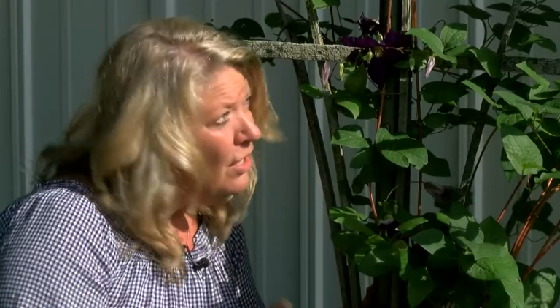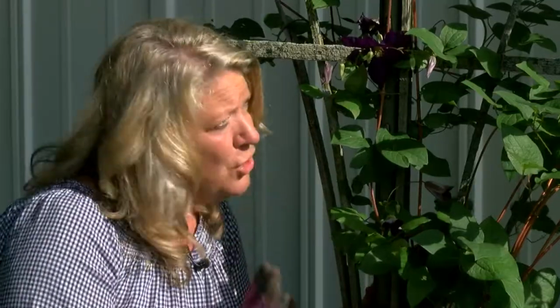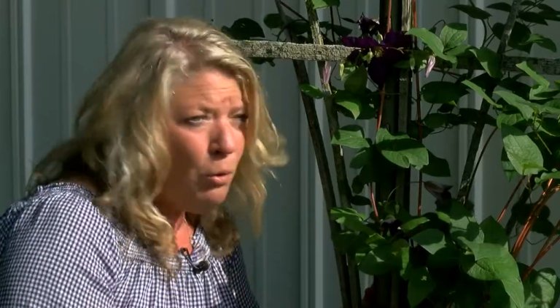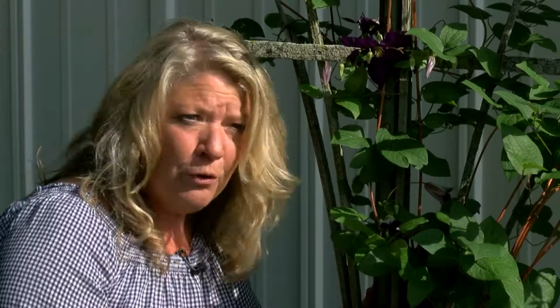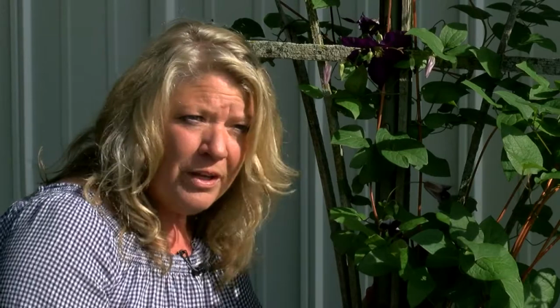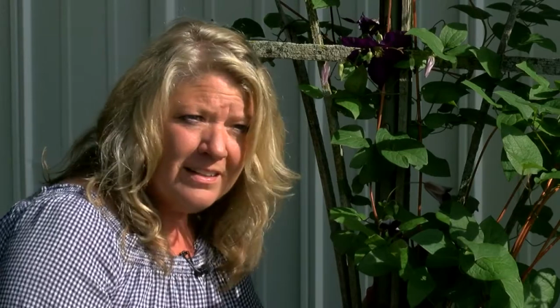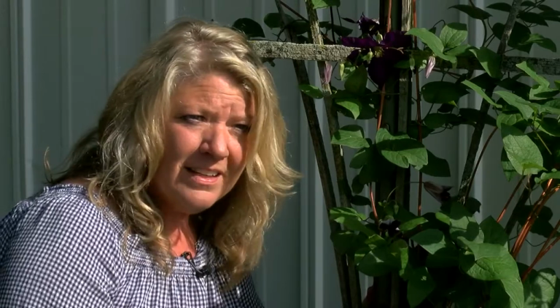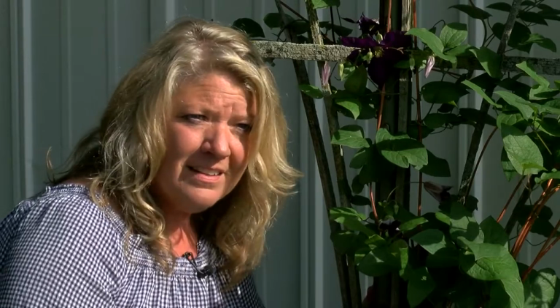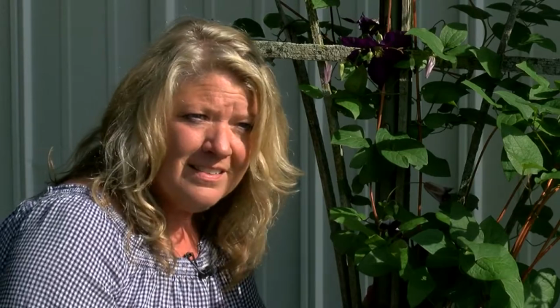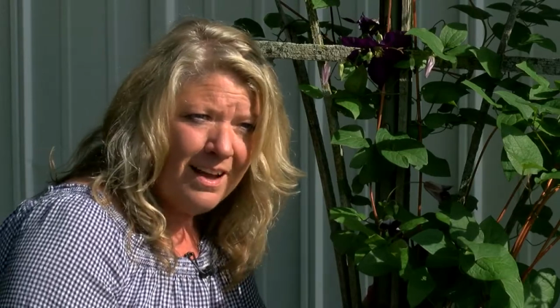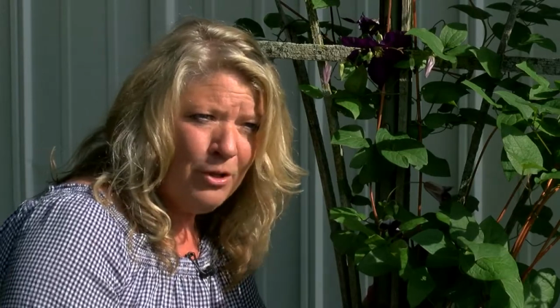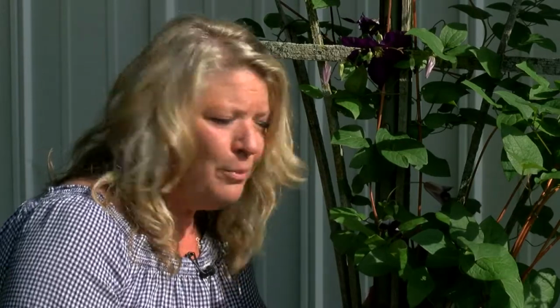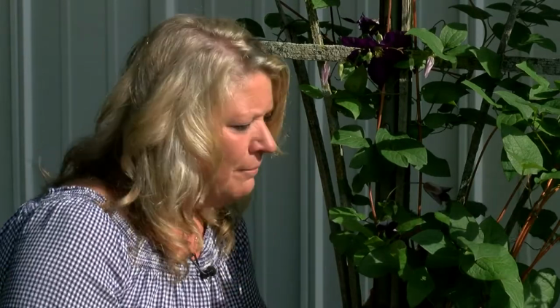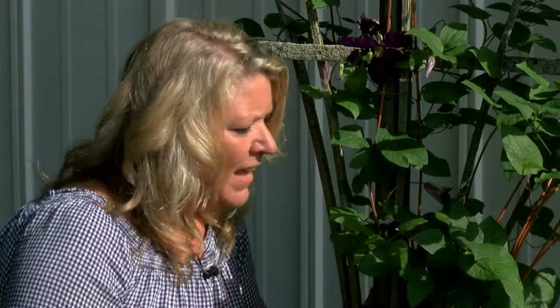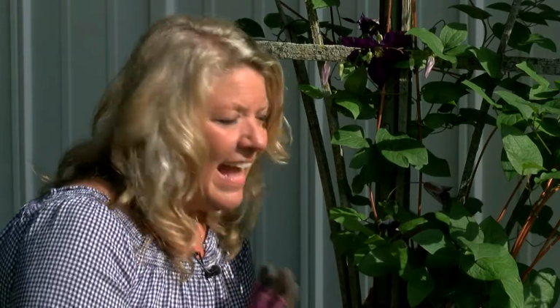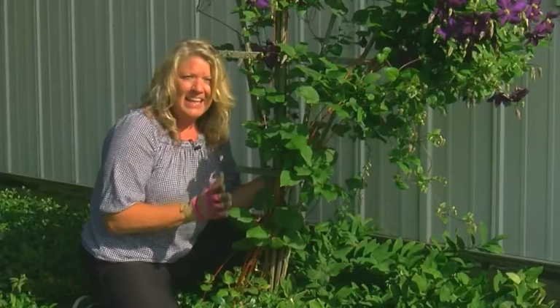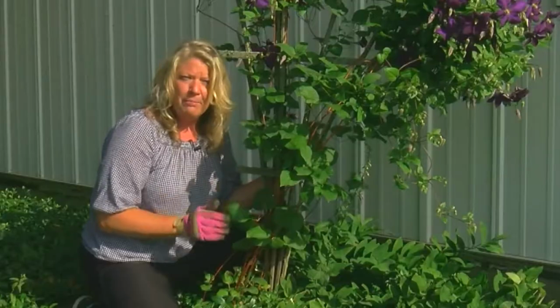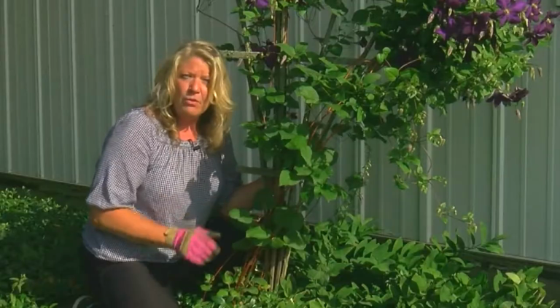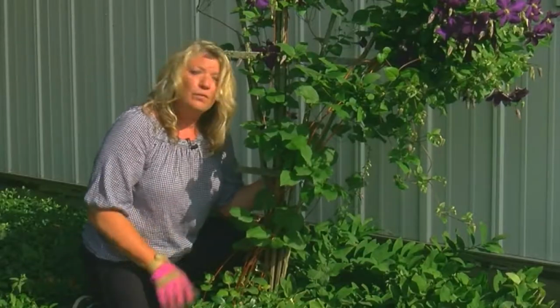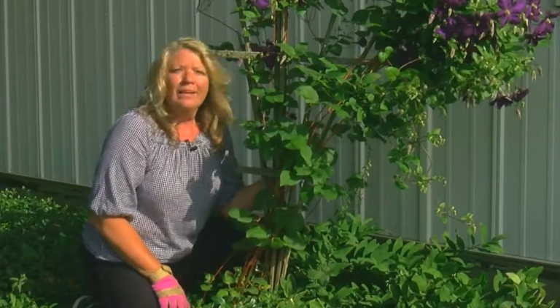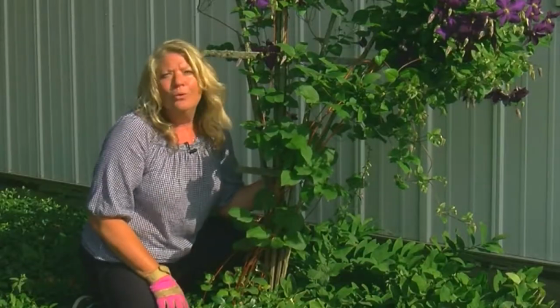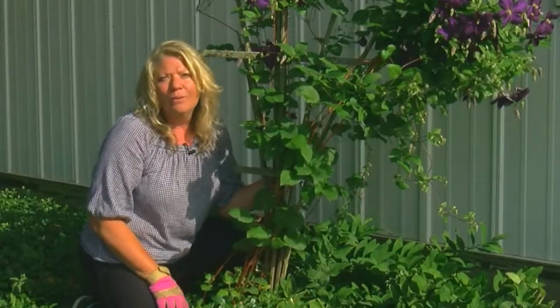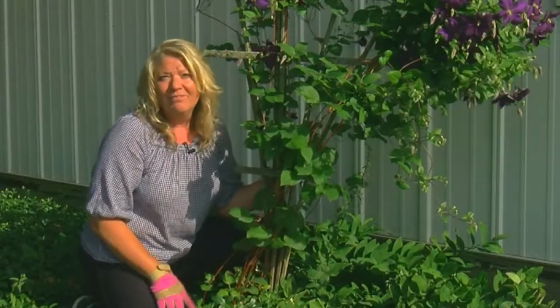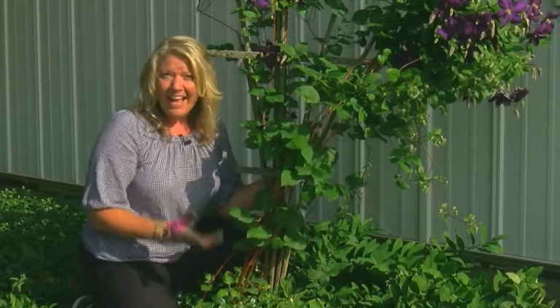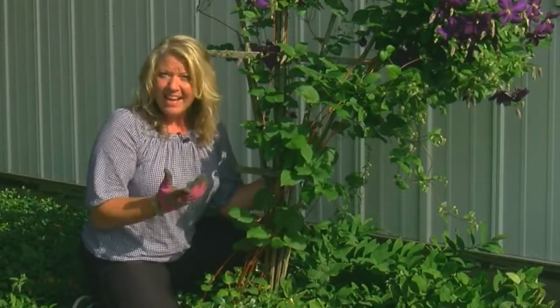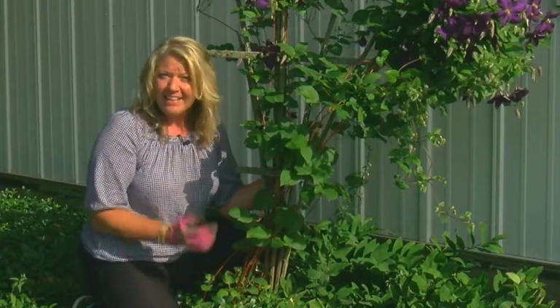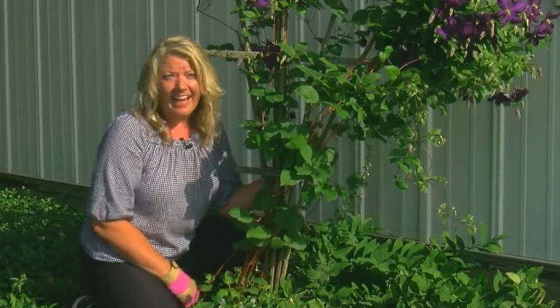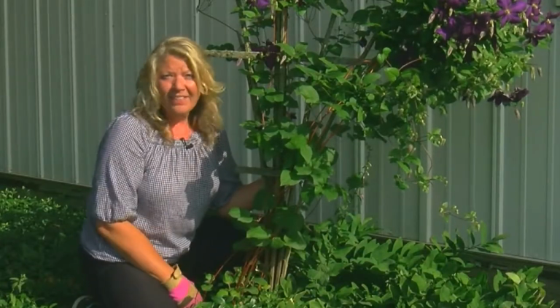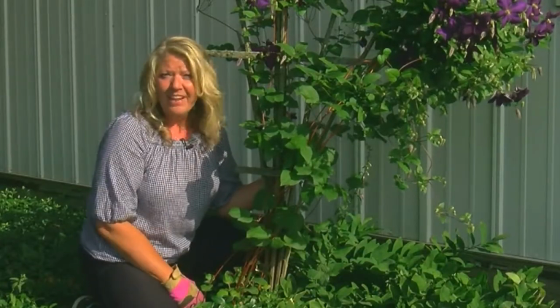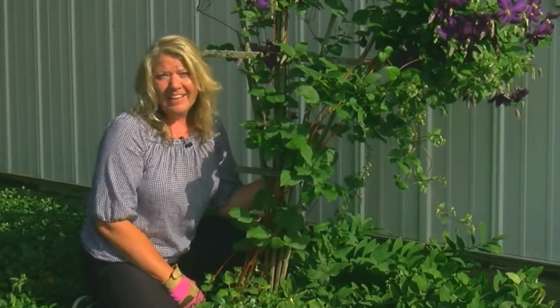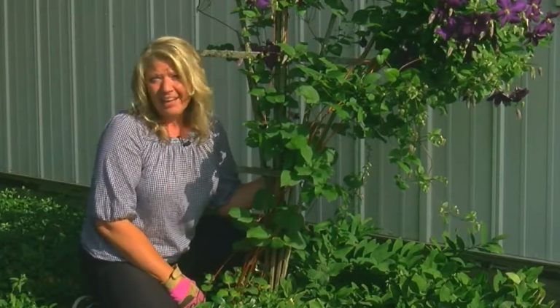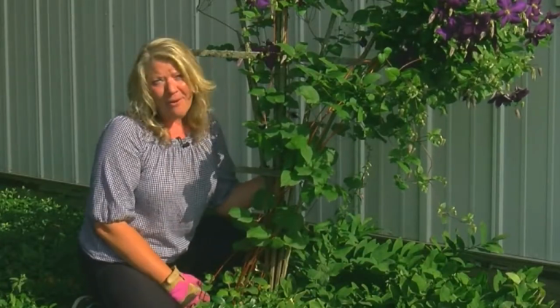Remember: don't prune it until it's done blooming, and keep those feet cool. That's how you get out there and get growing.